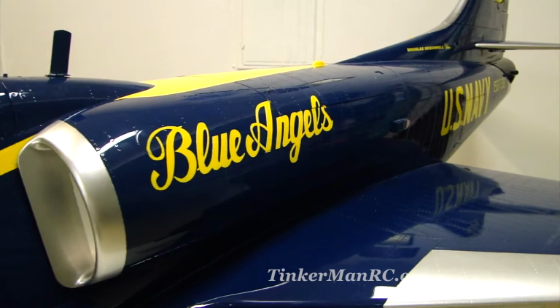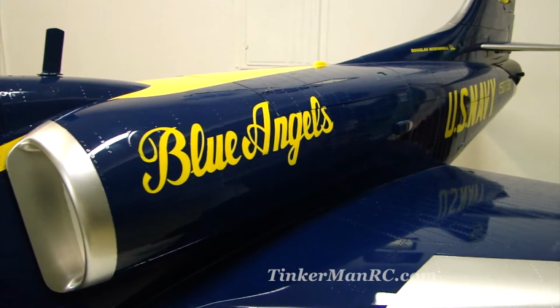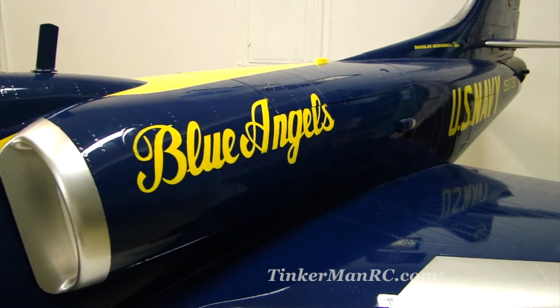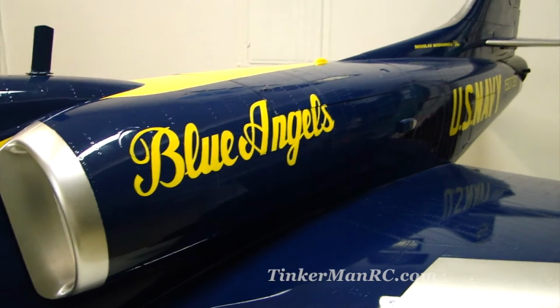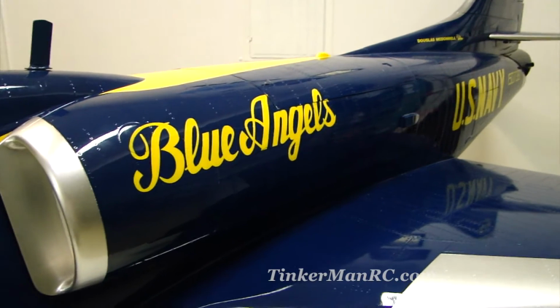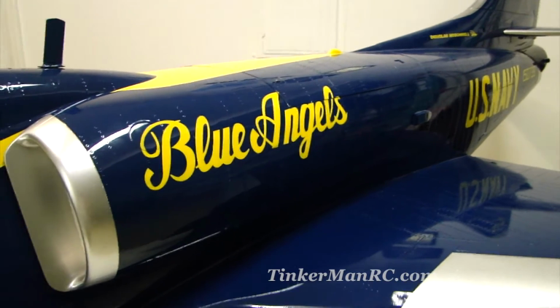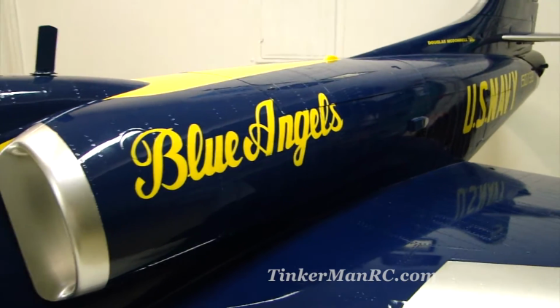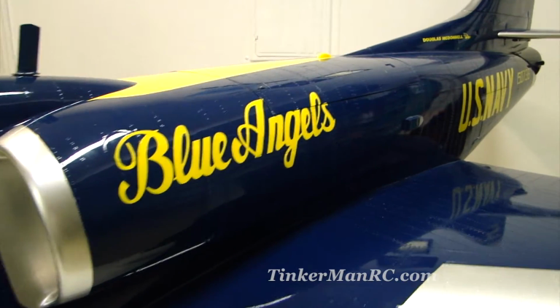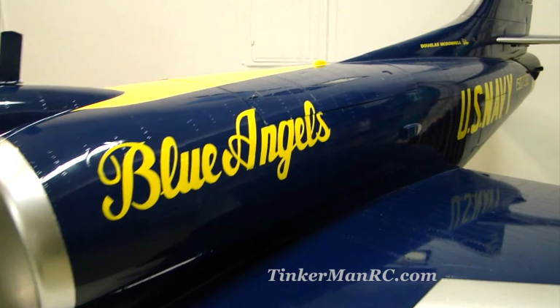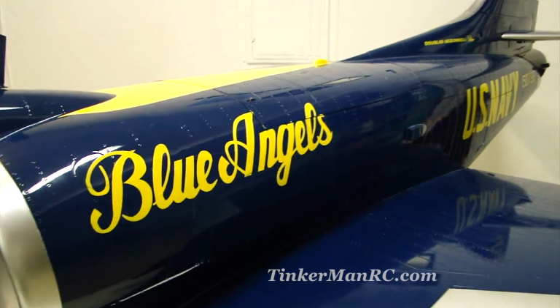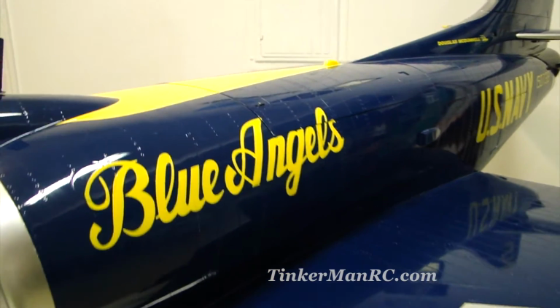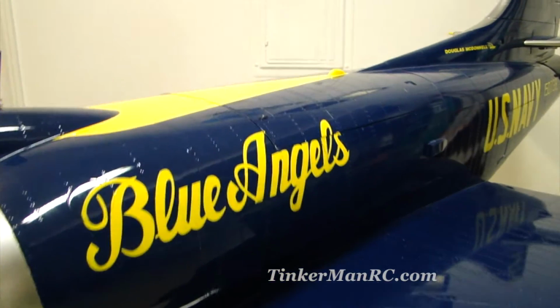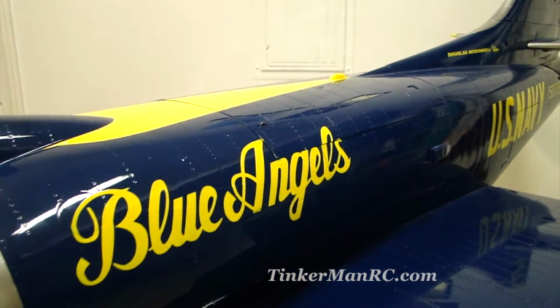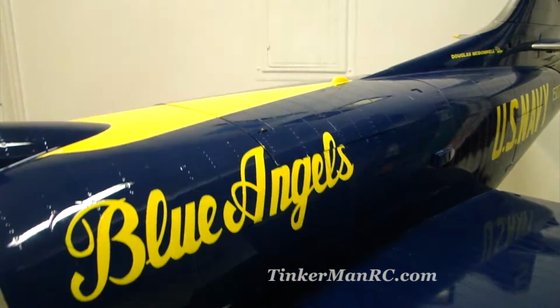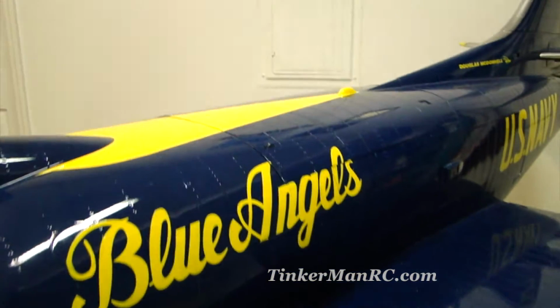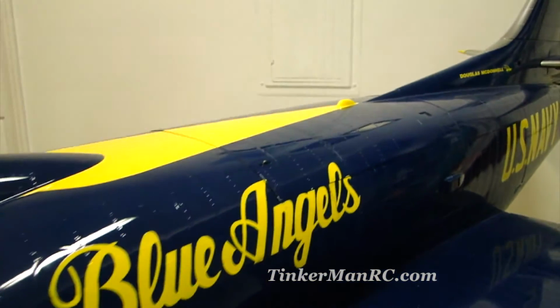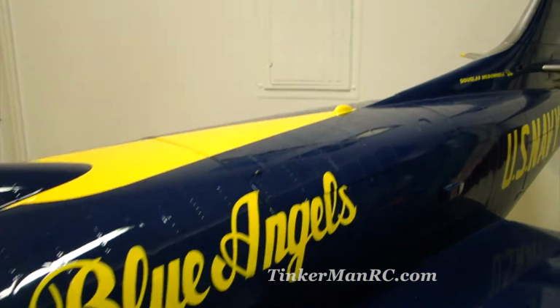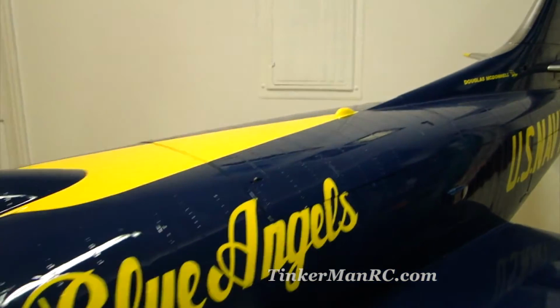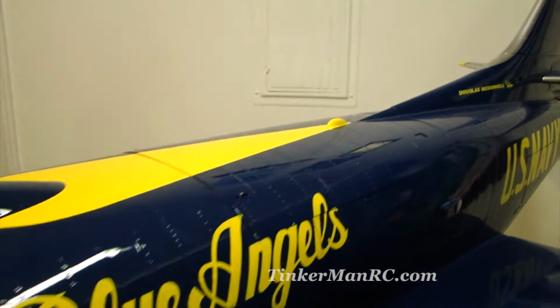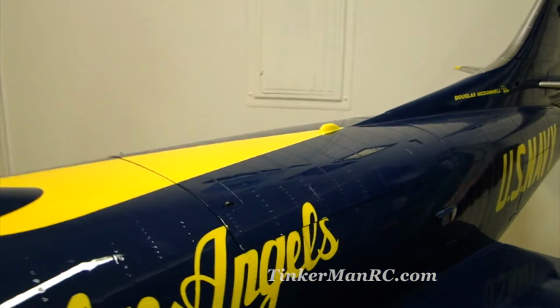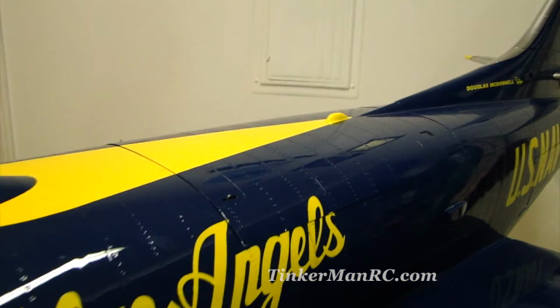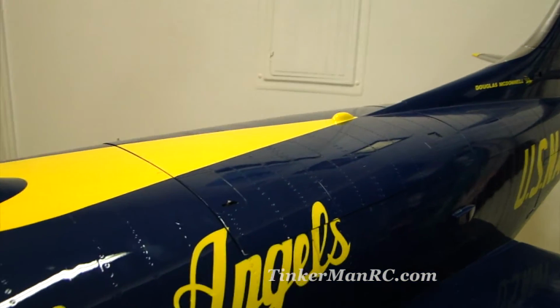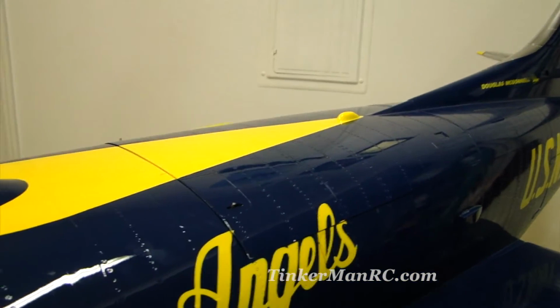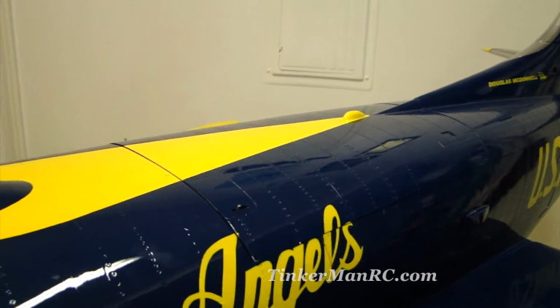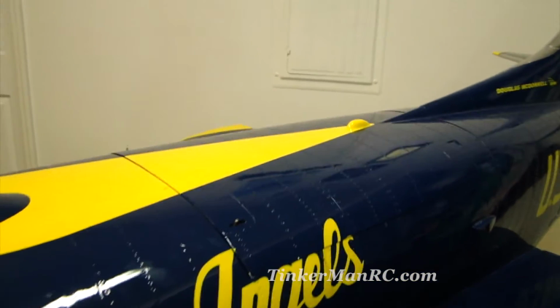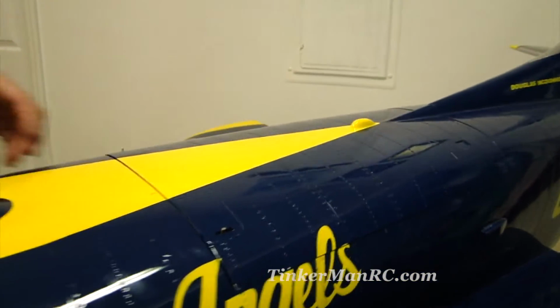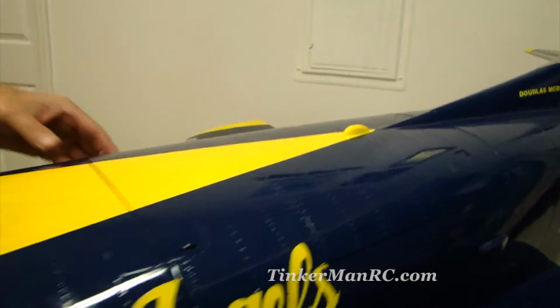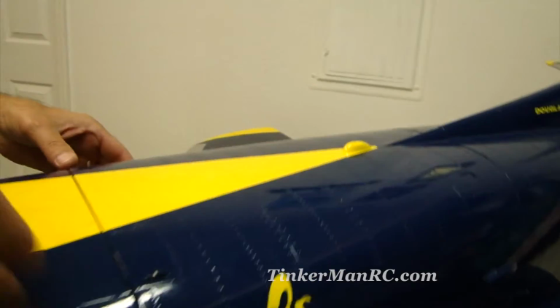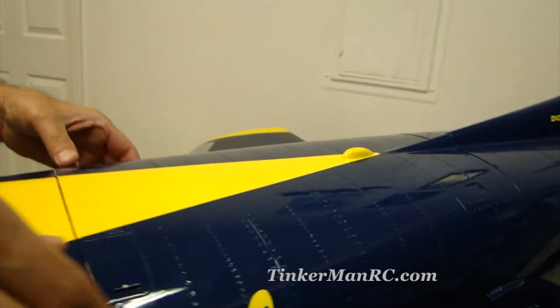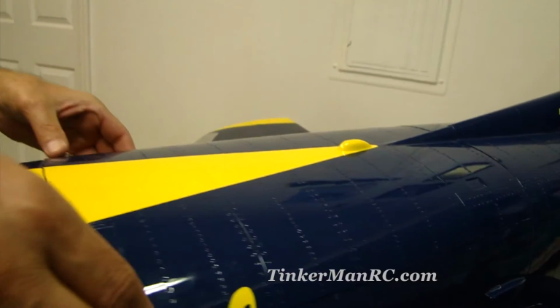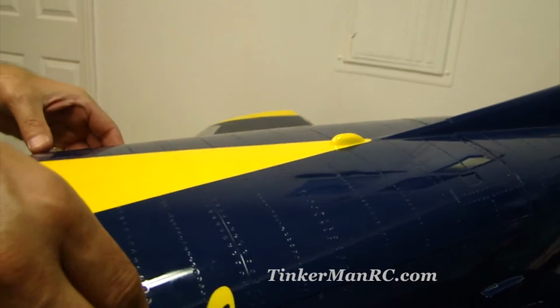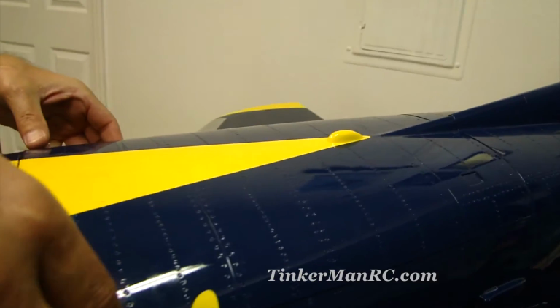We're going to do a gear retract and show you the cockpit components. Let's go ahead and get this hatch removed so we can take a peek inside.